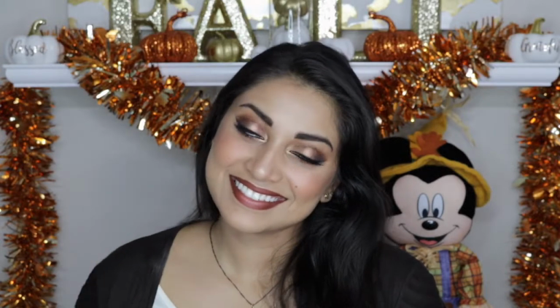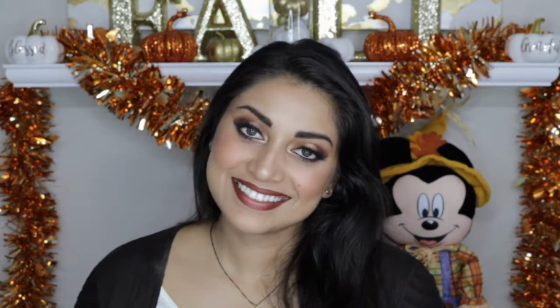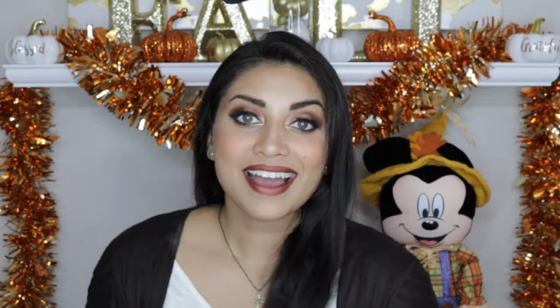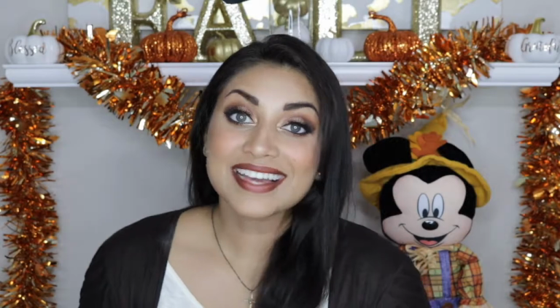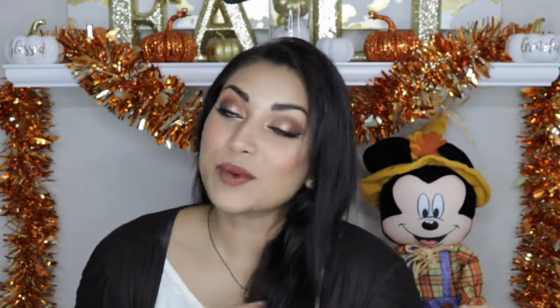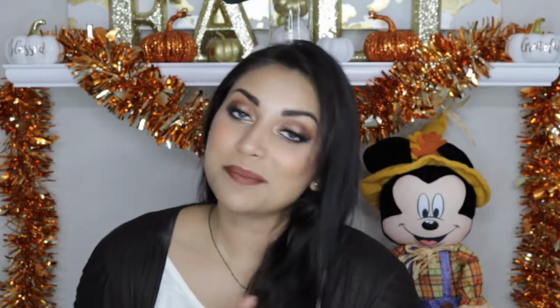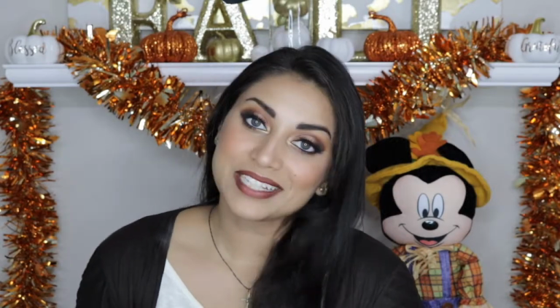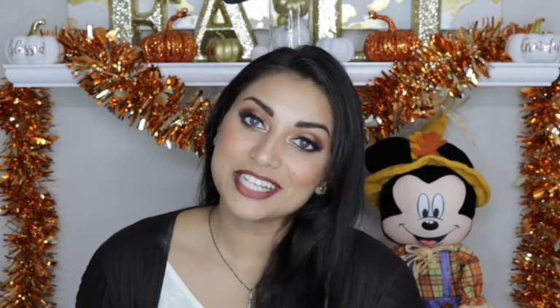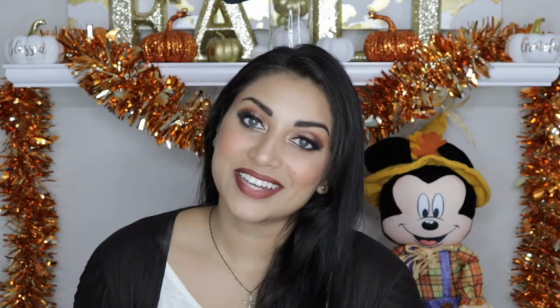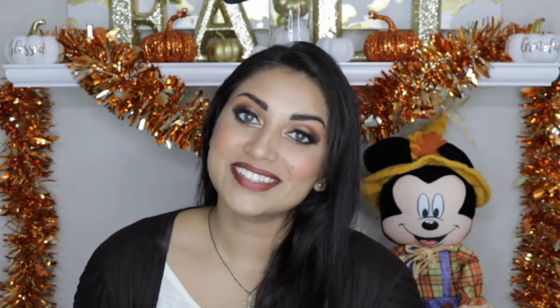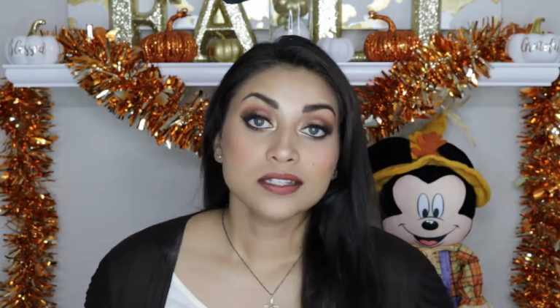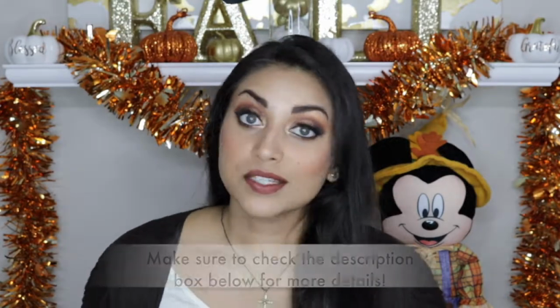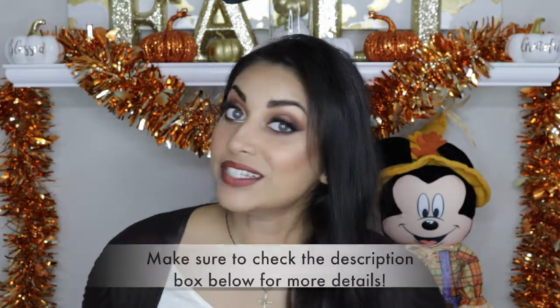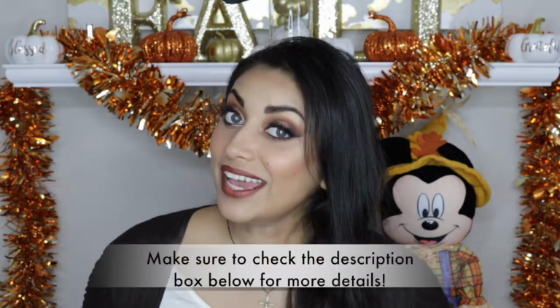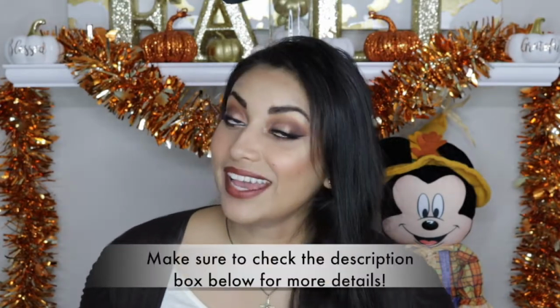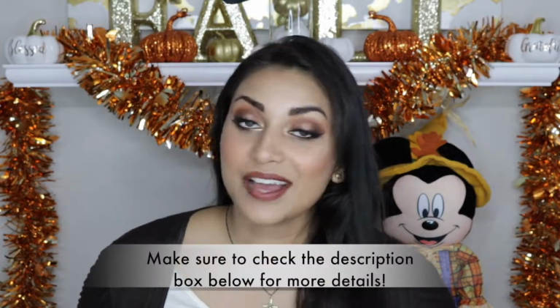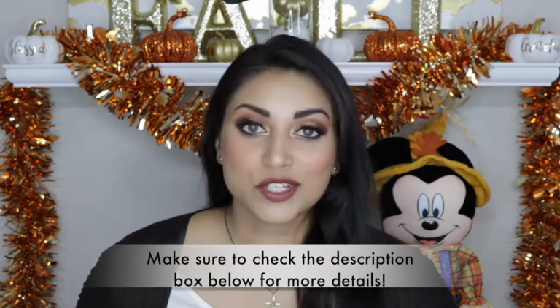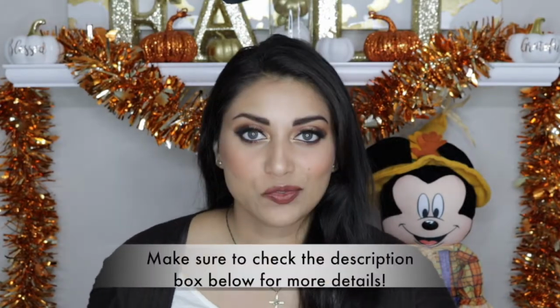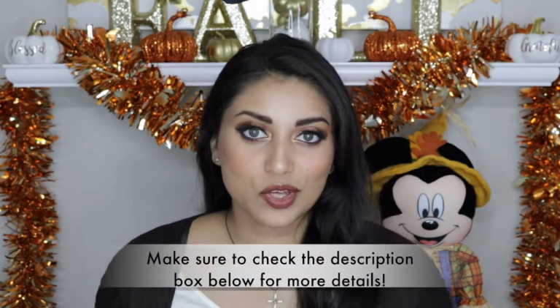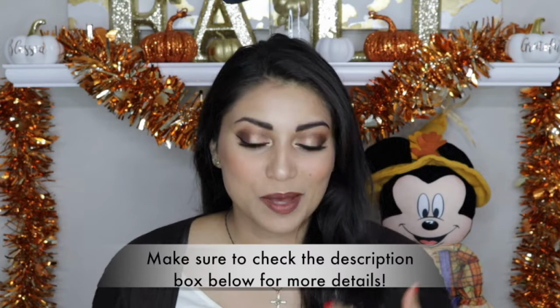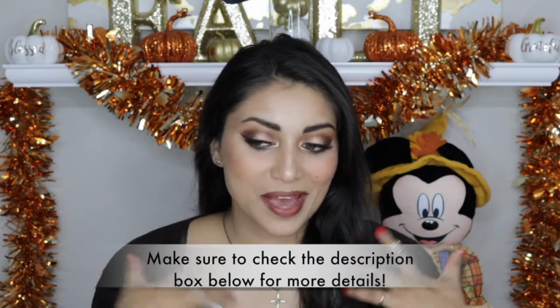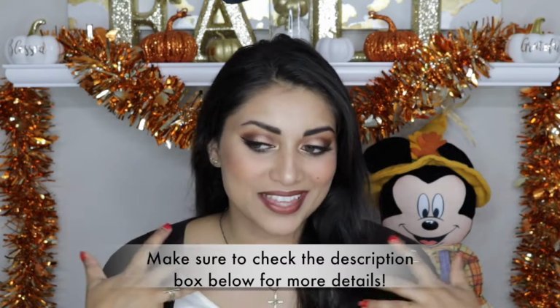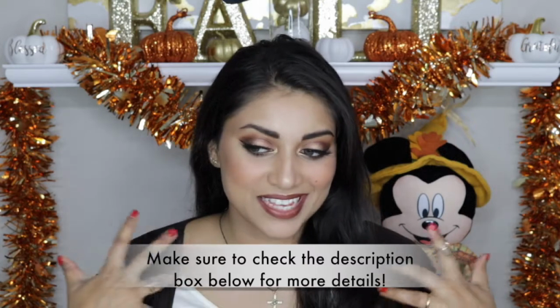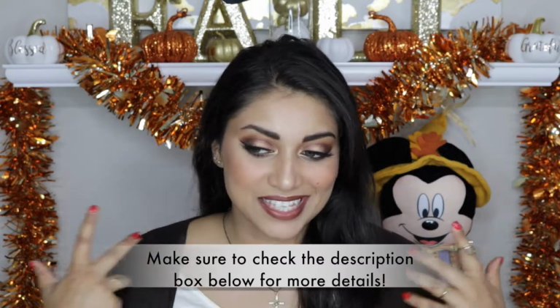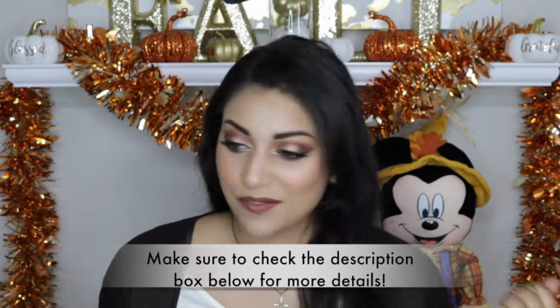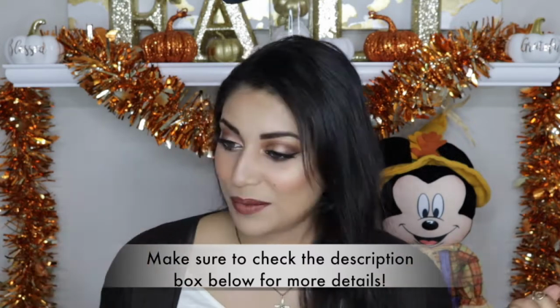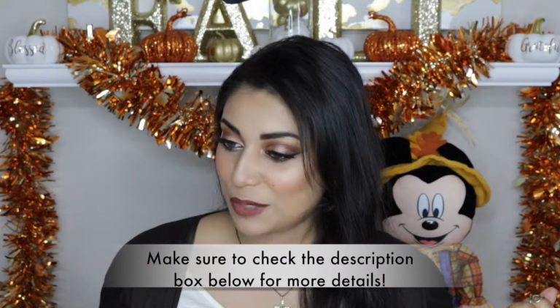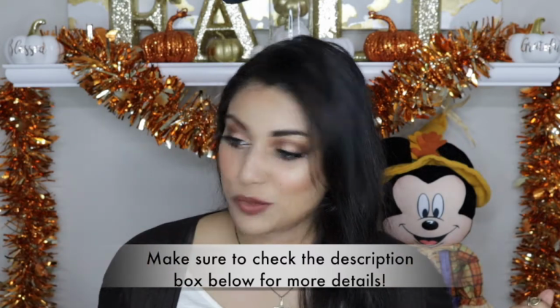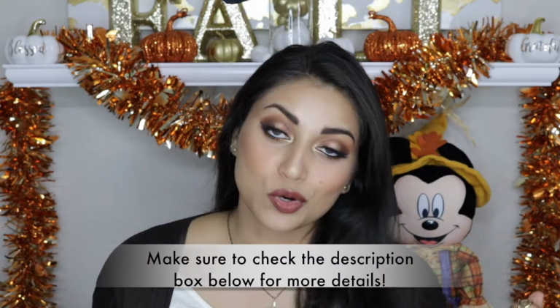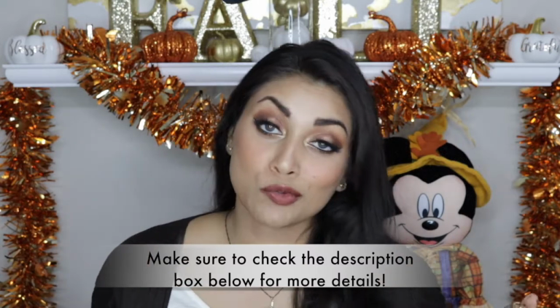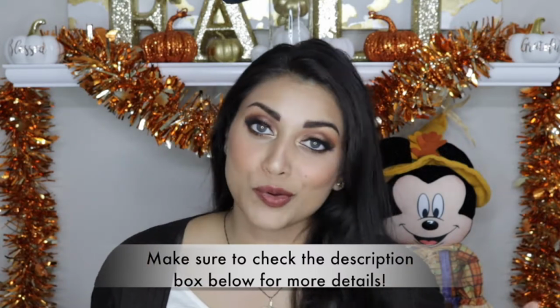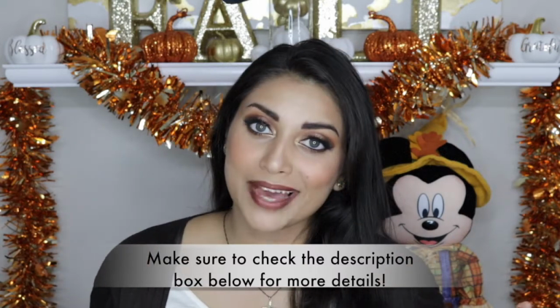Hi guys! Welcome back to my channel. Today I wanted to film my Thanksgiving makeup tutorial for you guys.